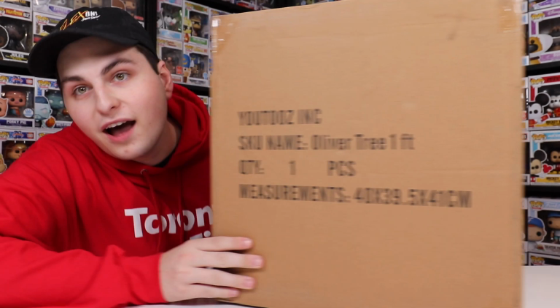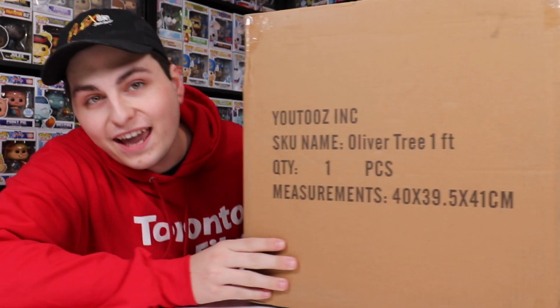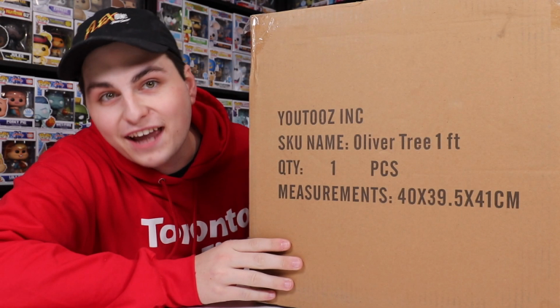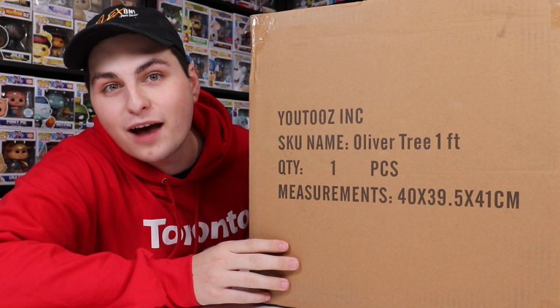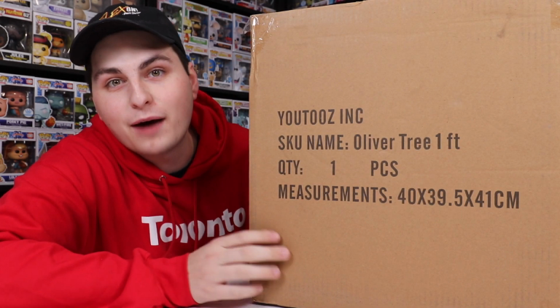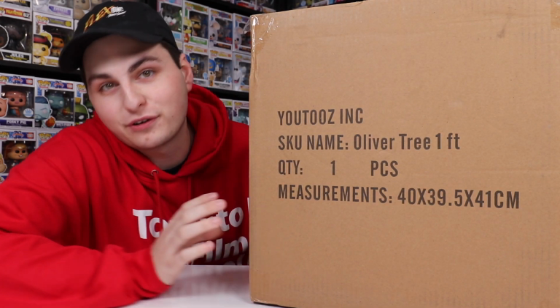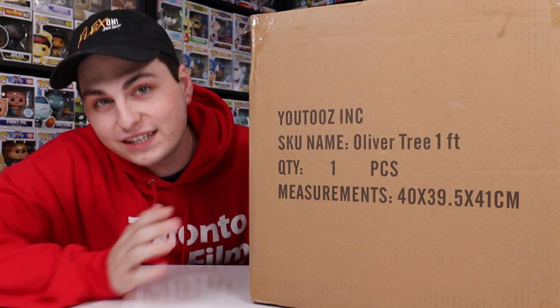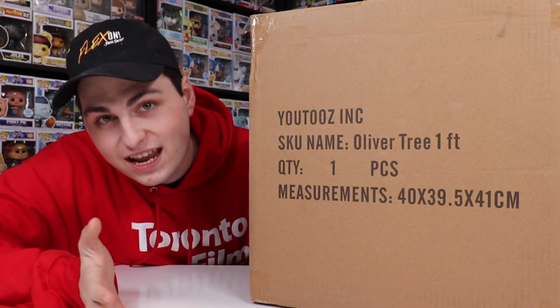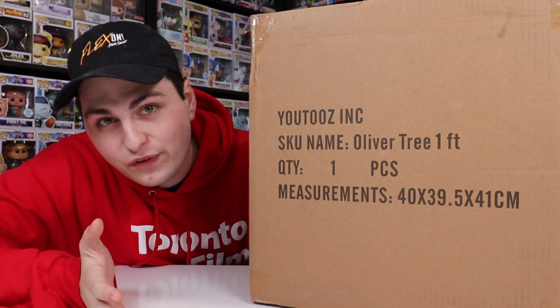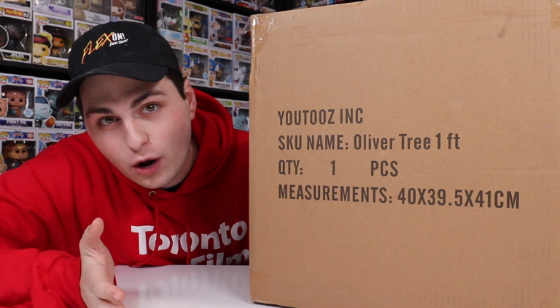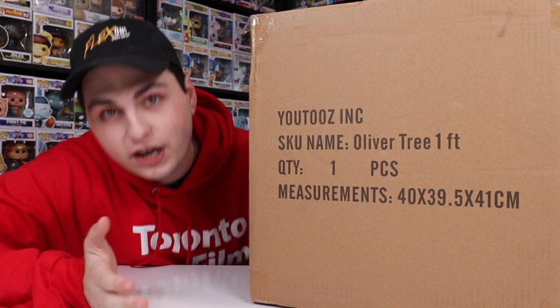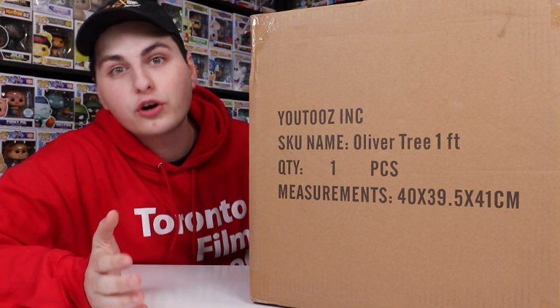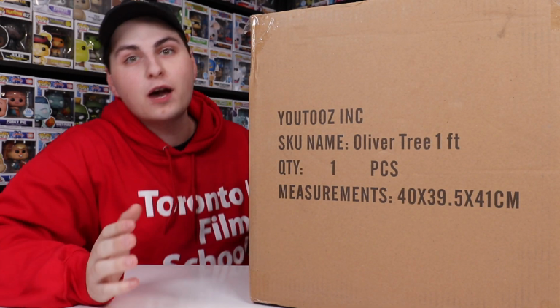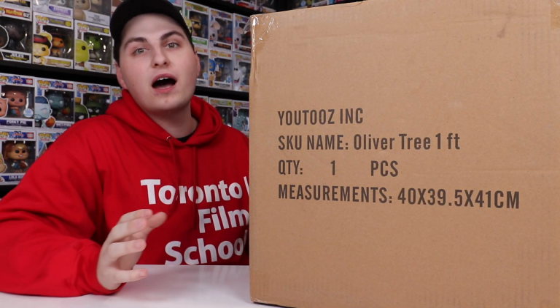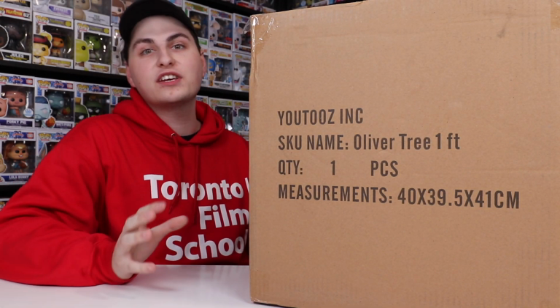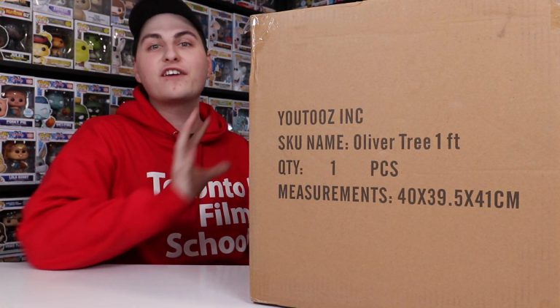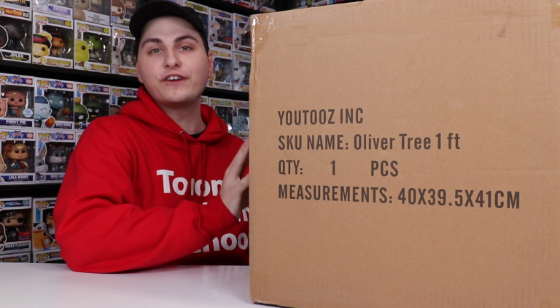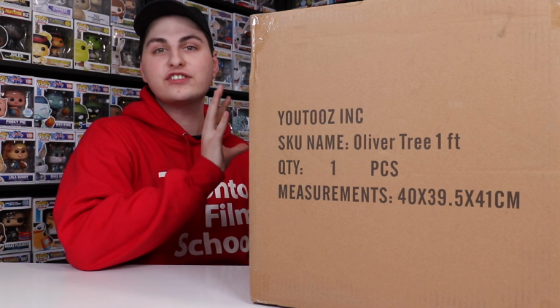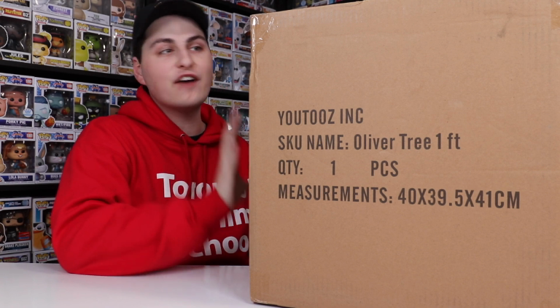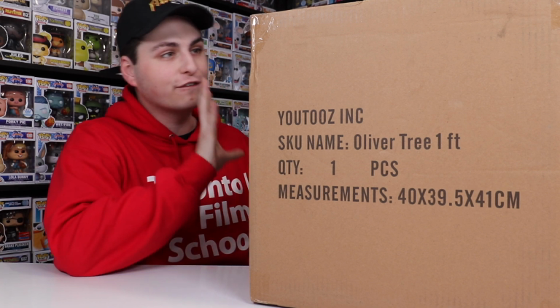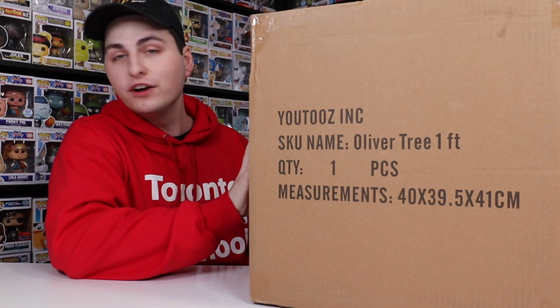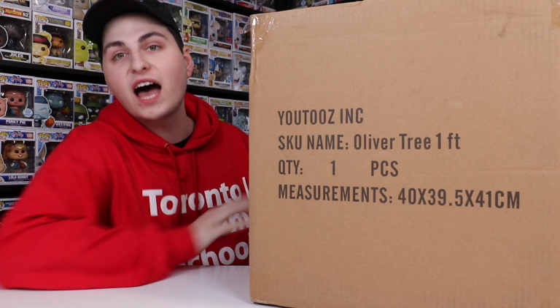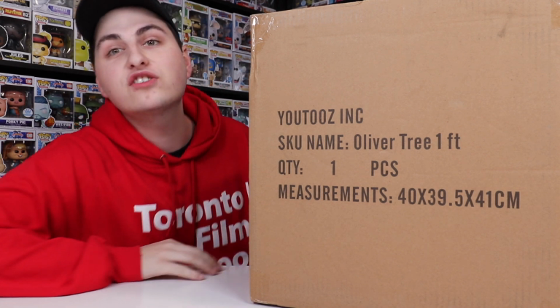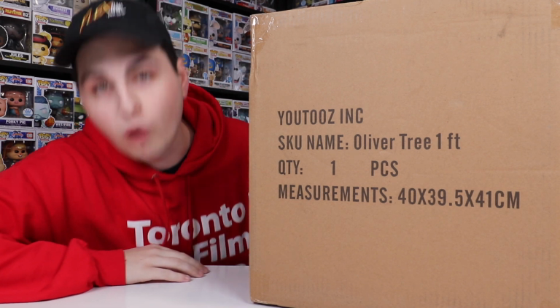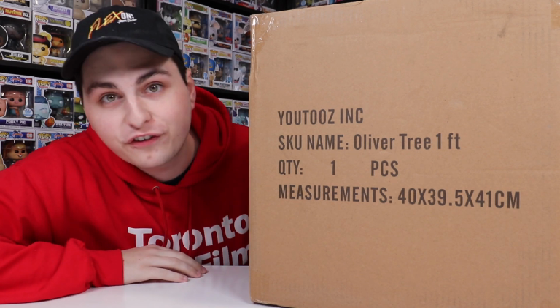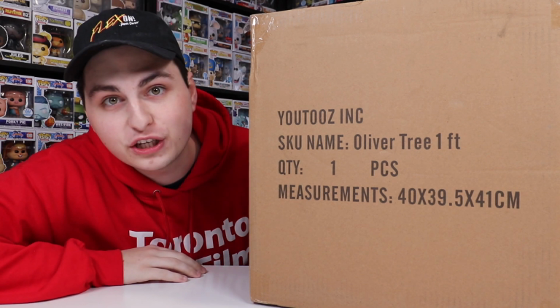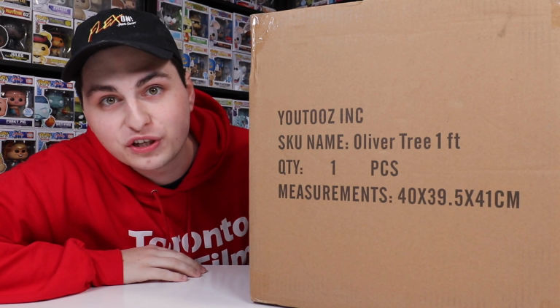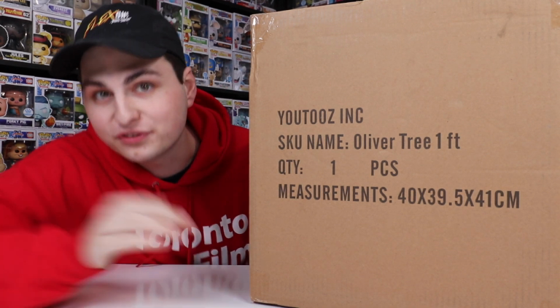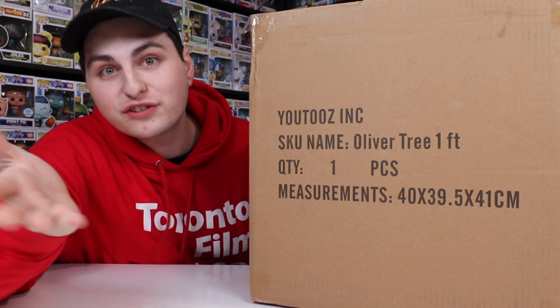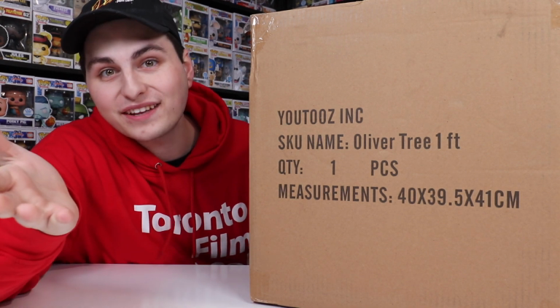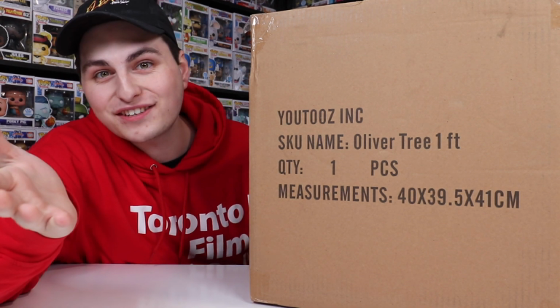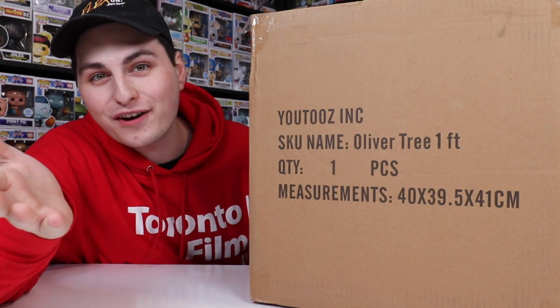Hi guys, TopHops here, and in today's video we are going to be unboxing my first ever full-sized one-foot U2s. So let's get started.